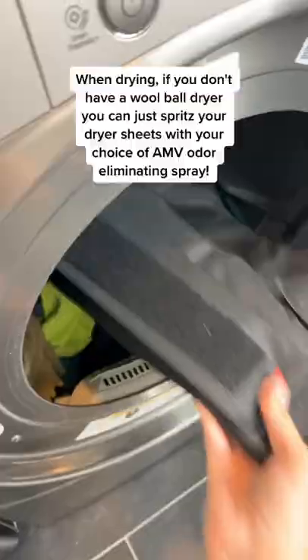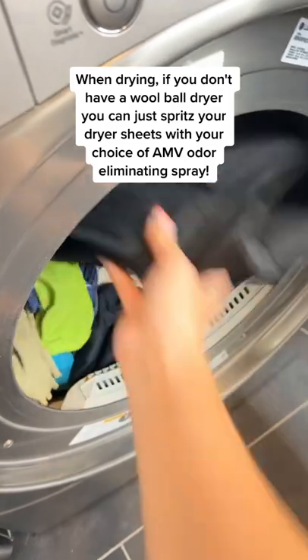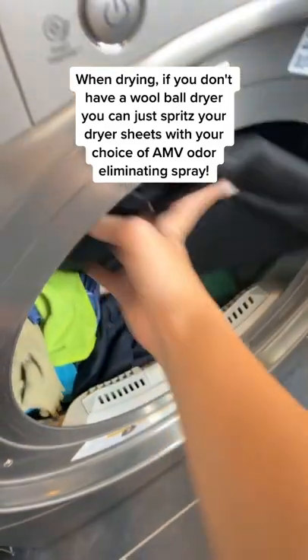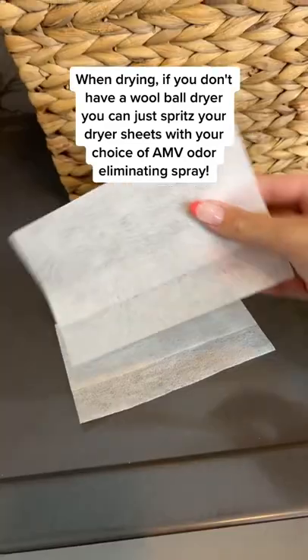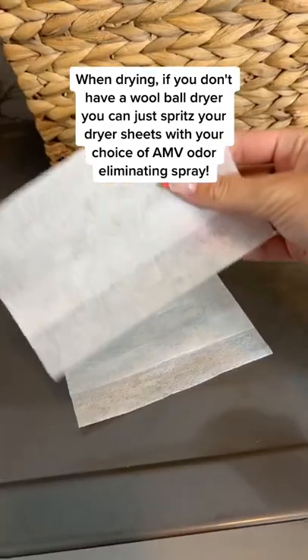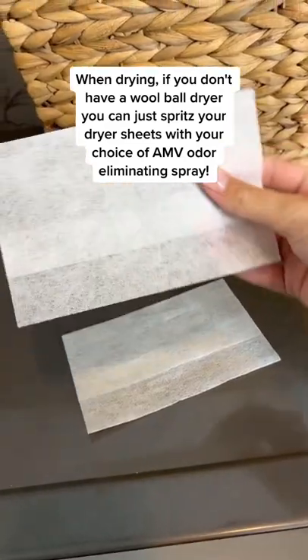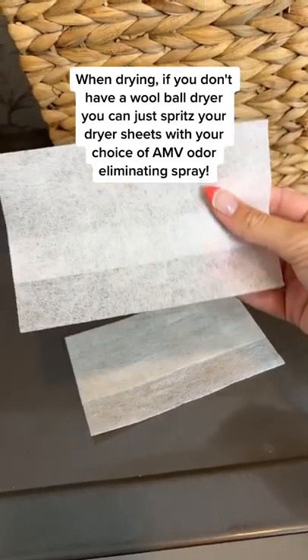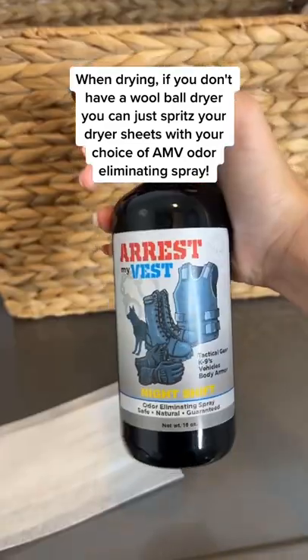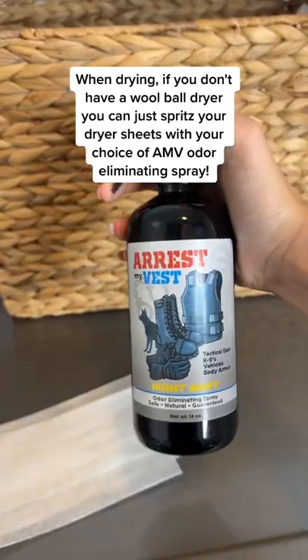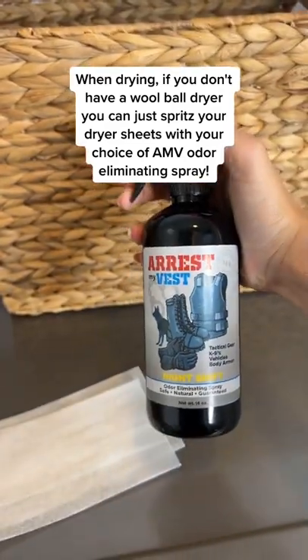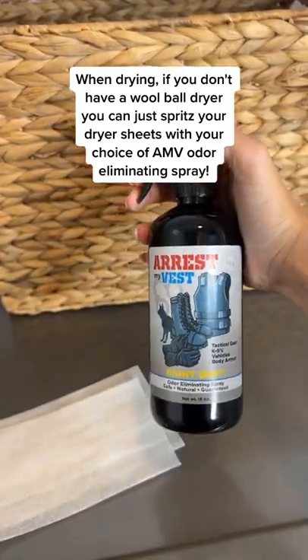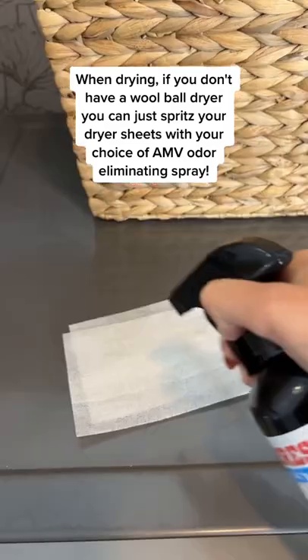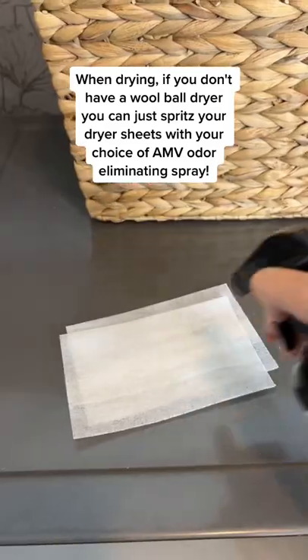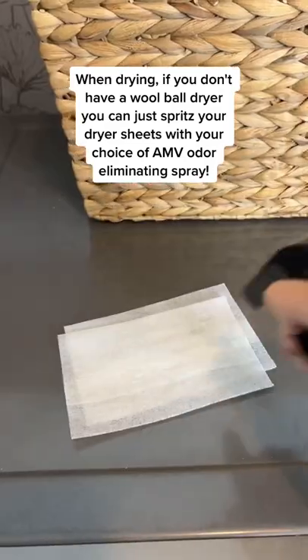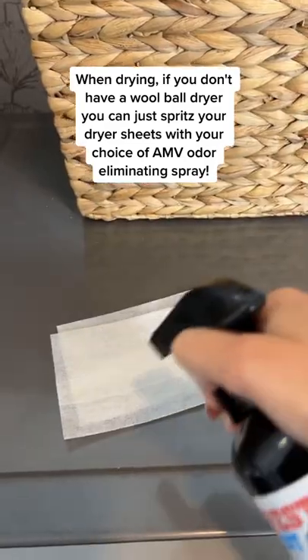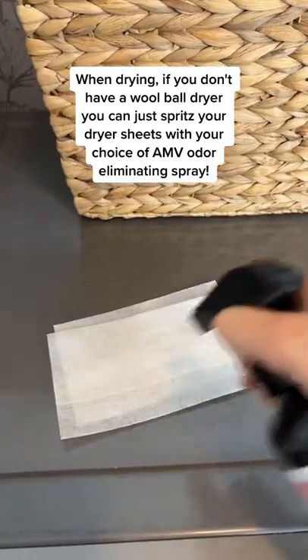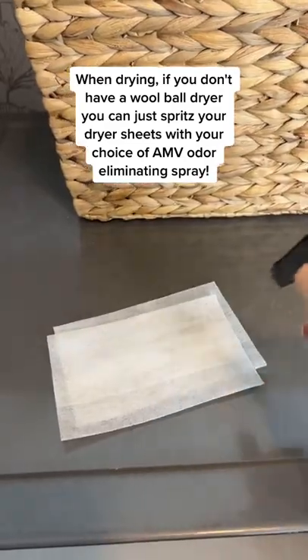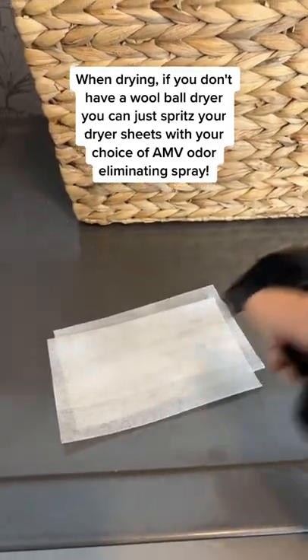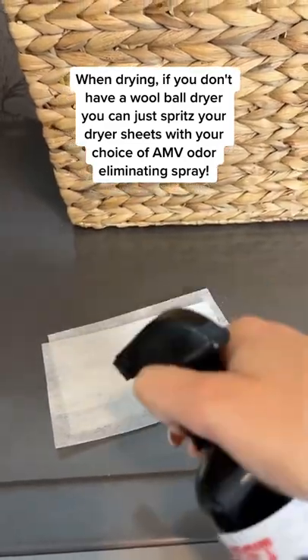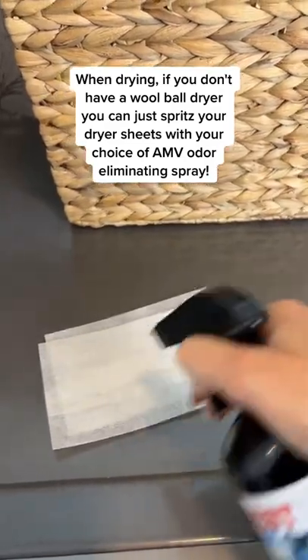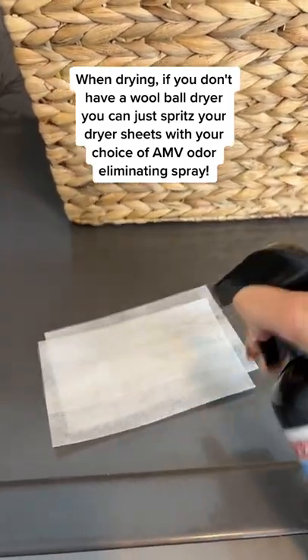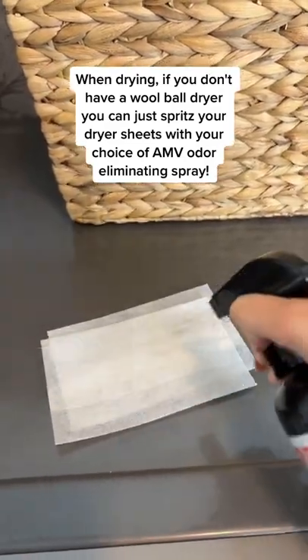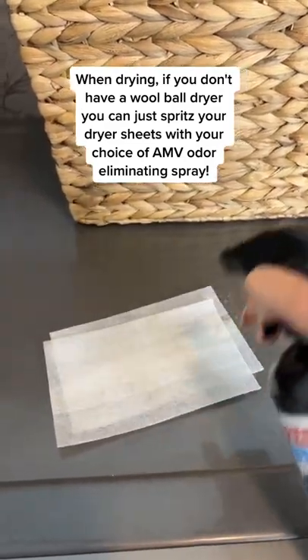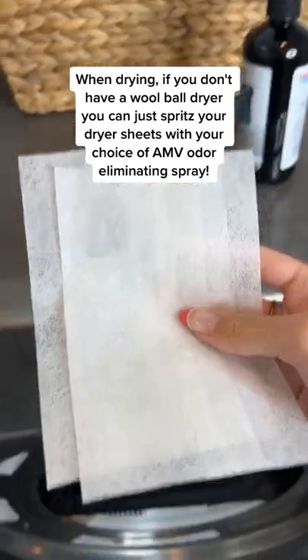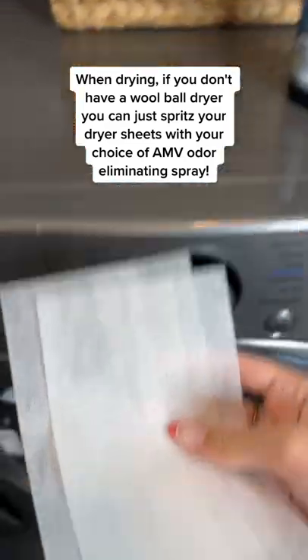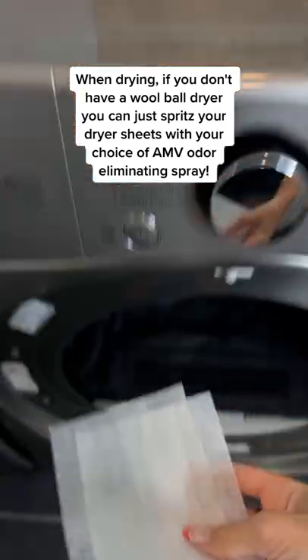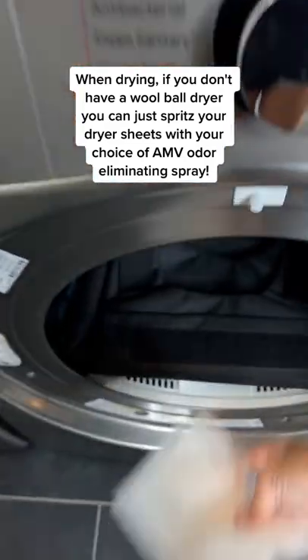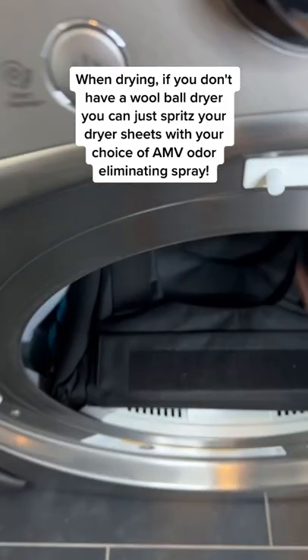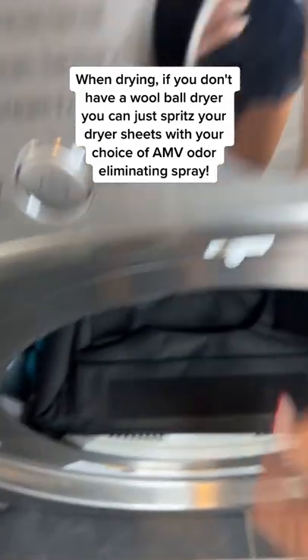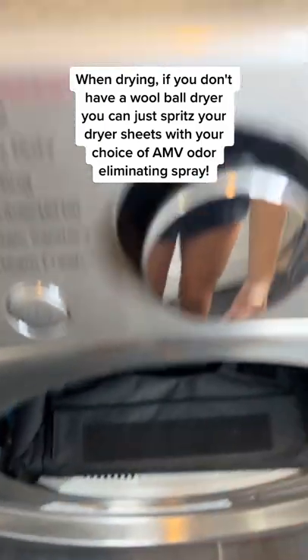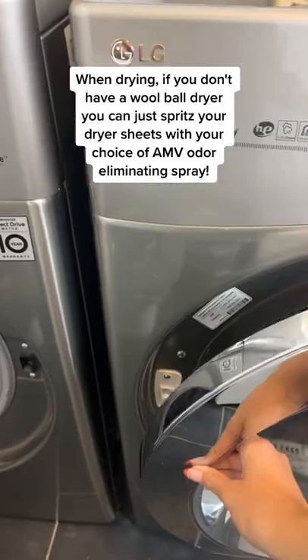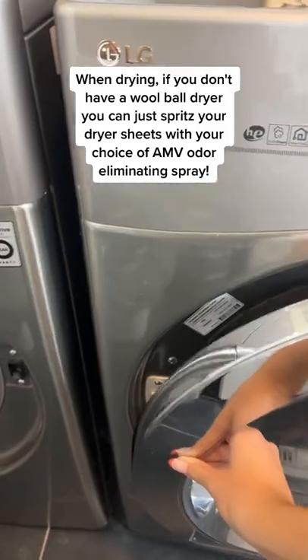When drying, if you don't have a wool ball dryer, you can just spritz your dryer sheets with your choice of A&B odor-eliminating spray.